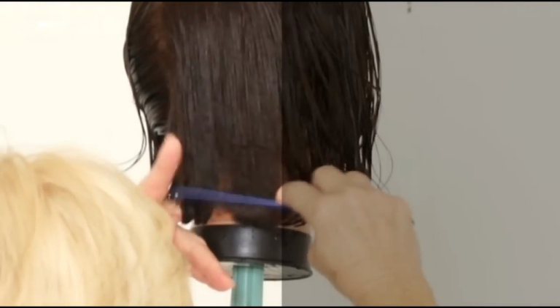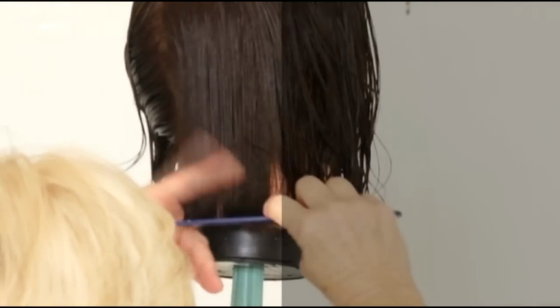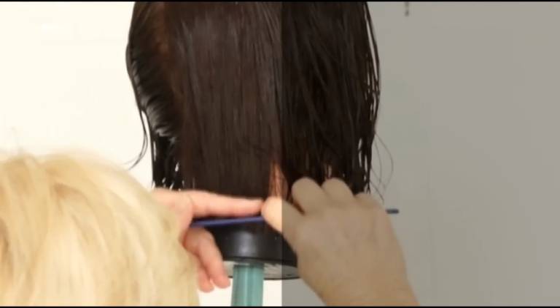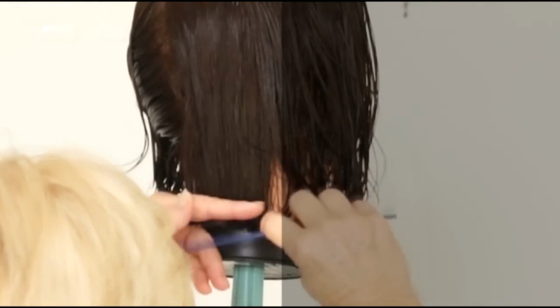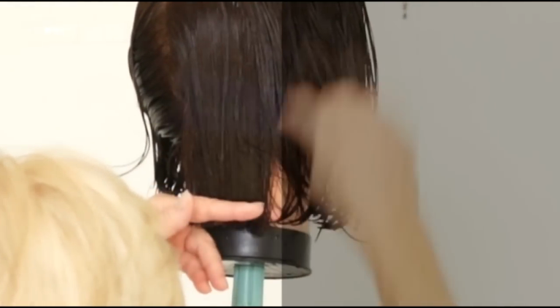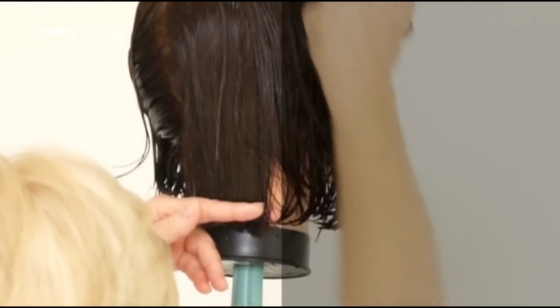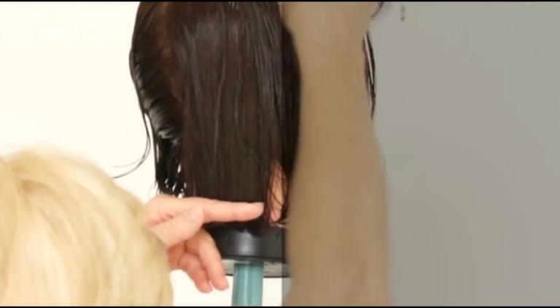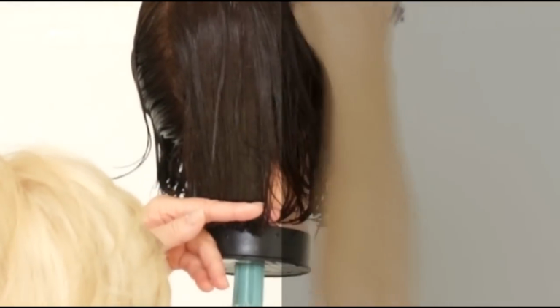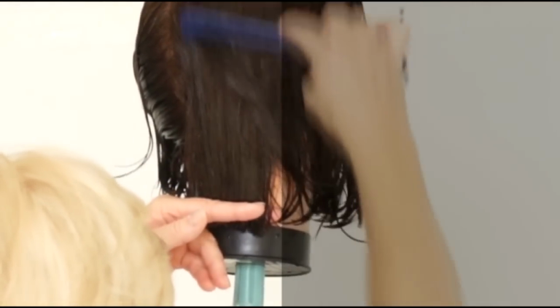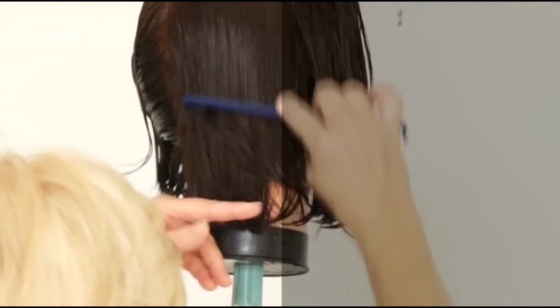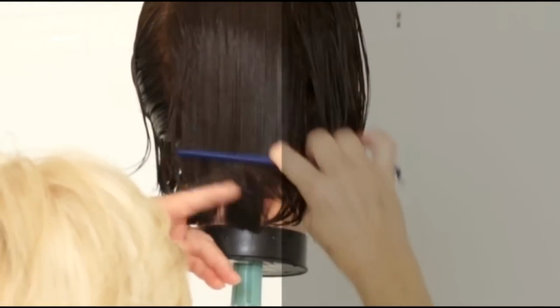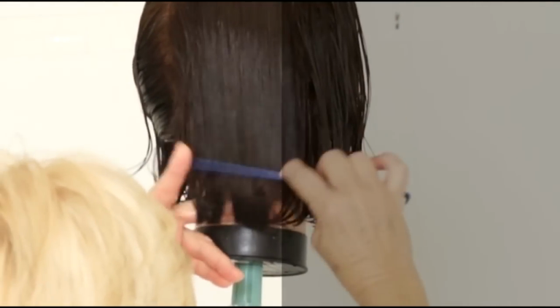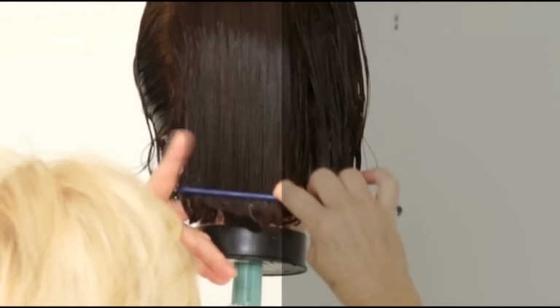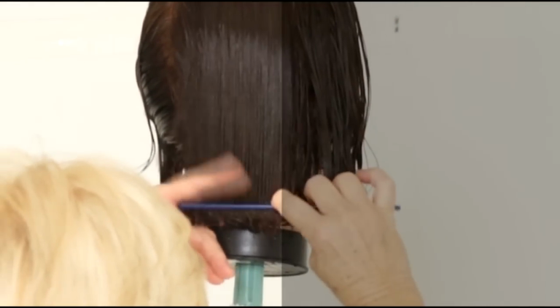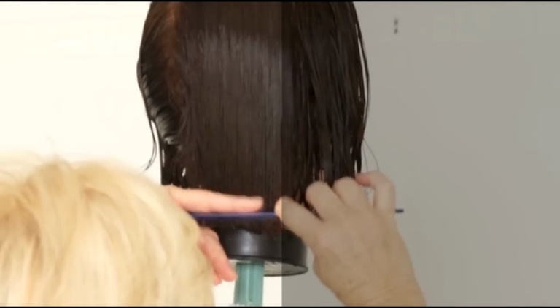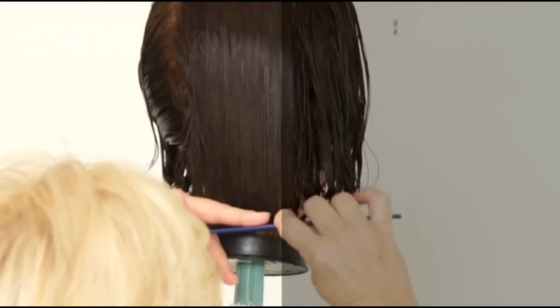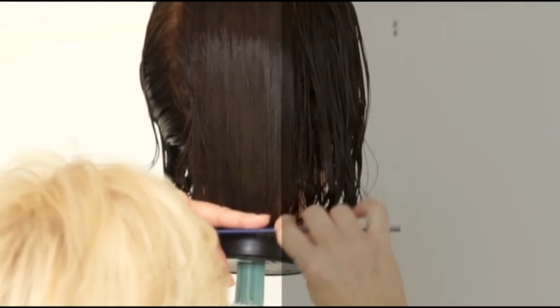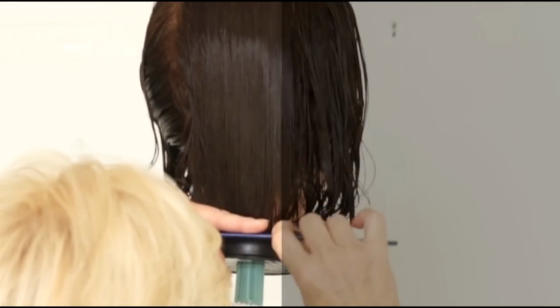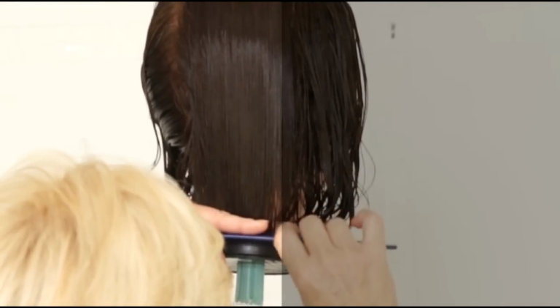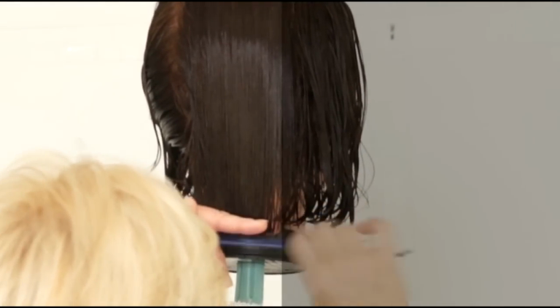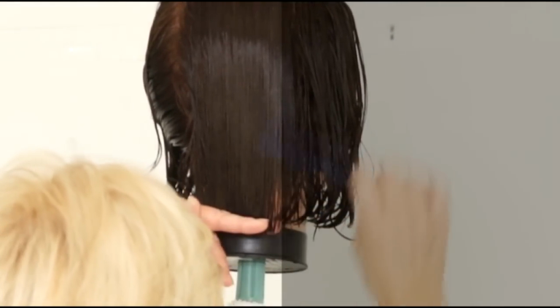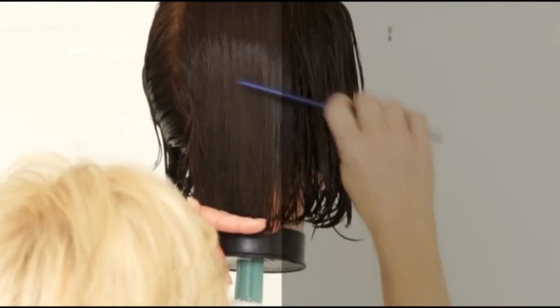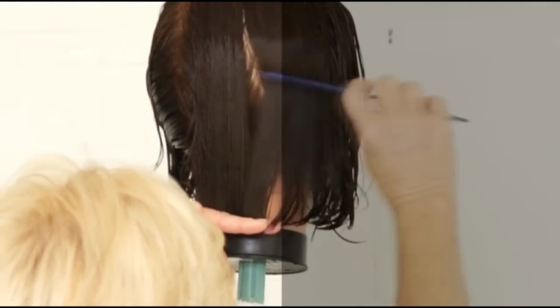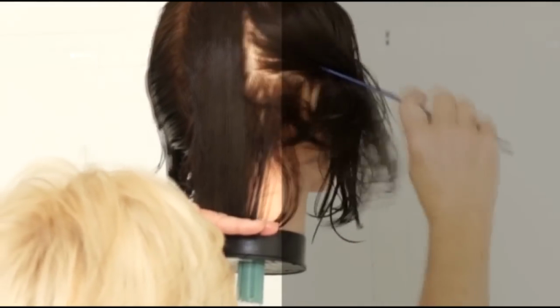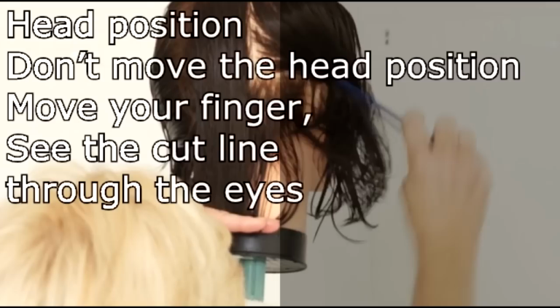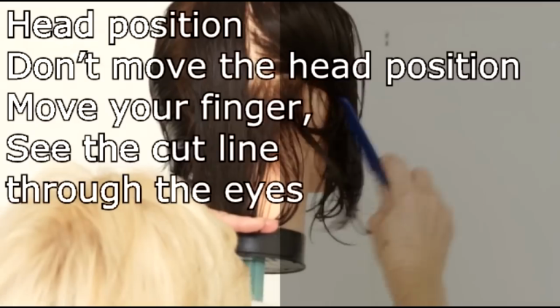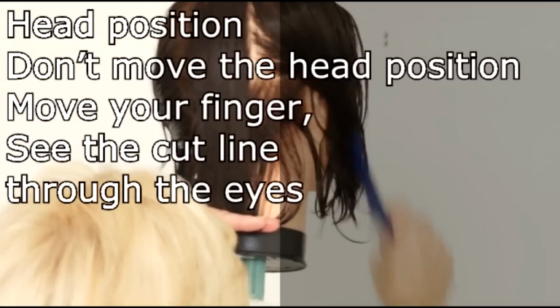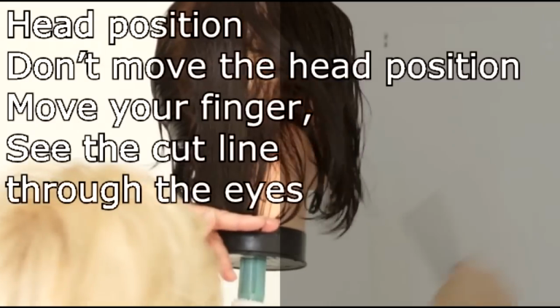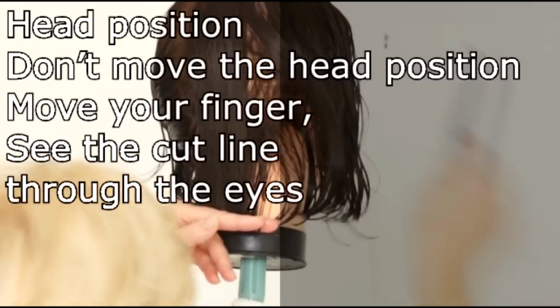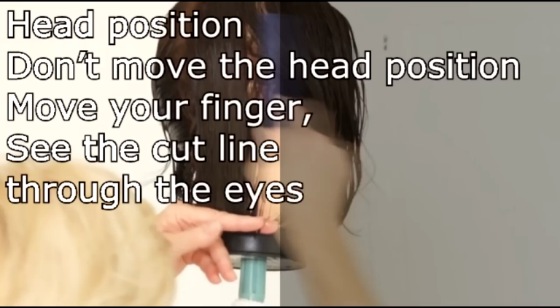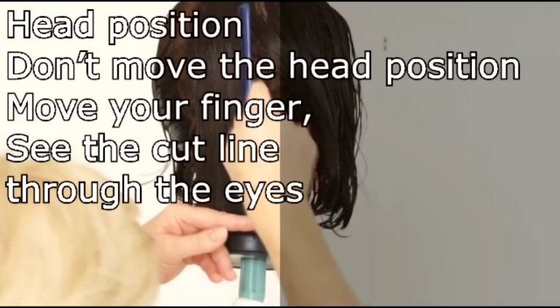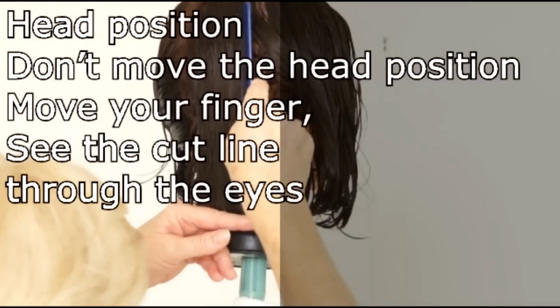For the first one or two sections, keep them very thin, then as you go up higher, make the sections progressively thicker again.